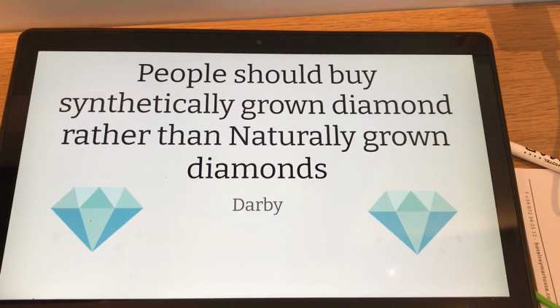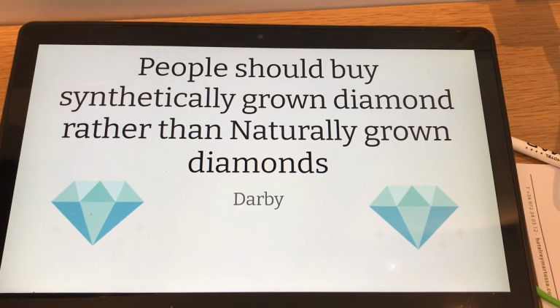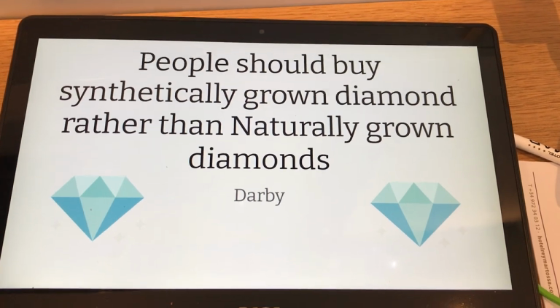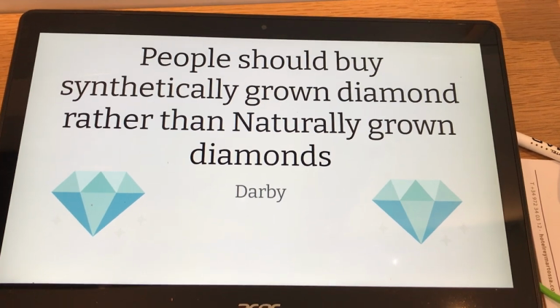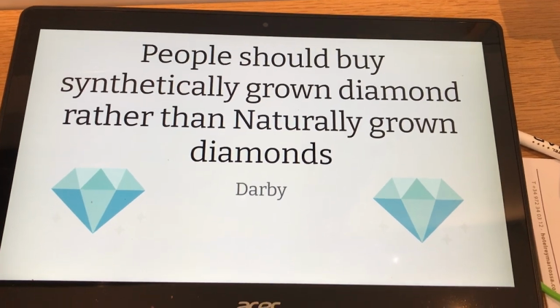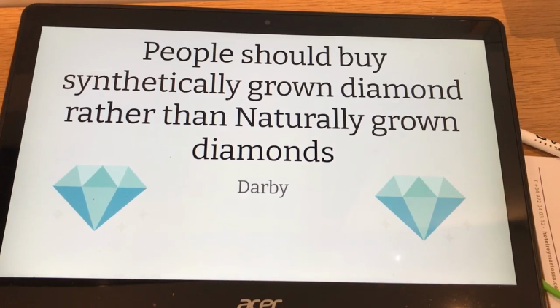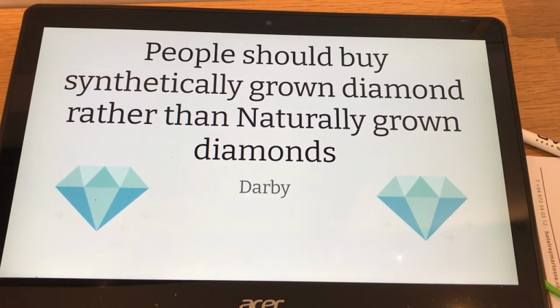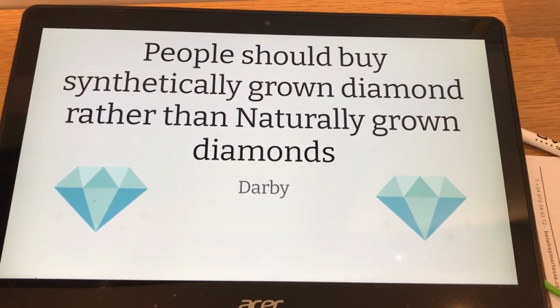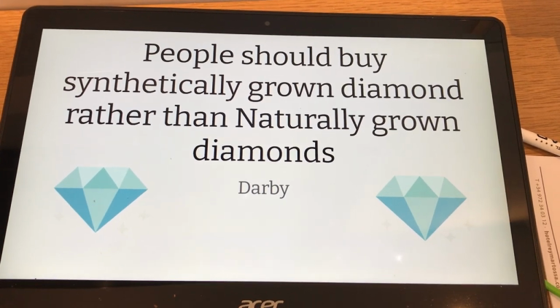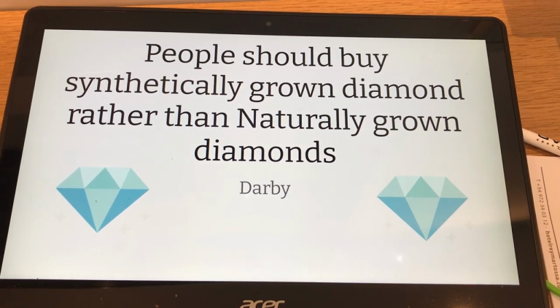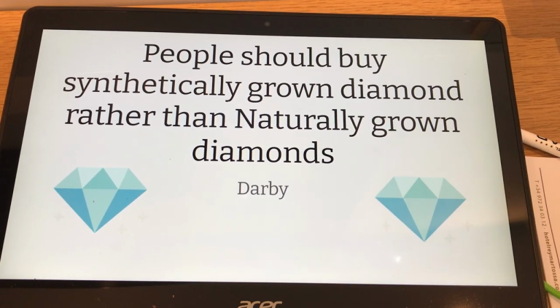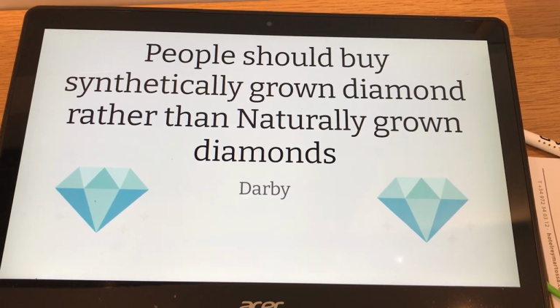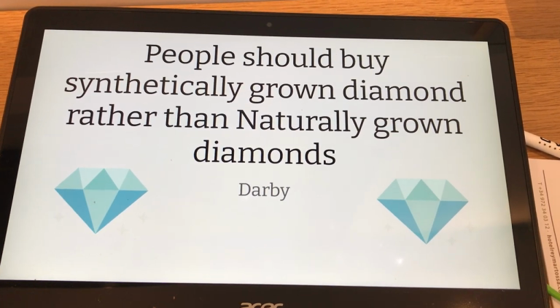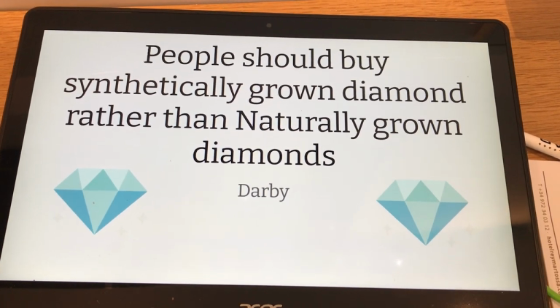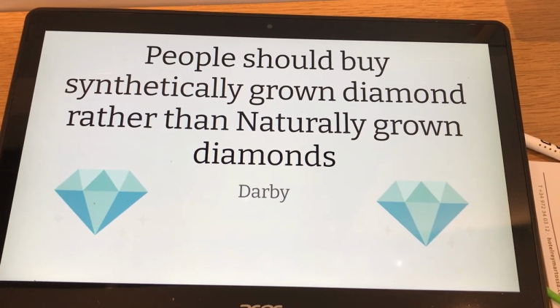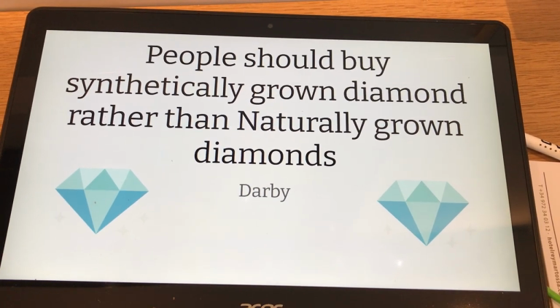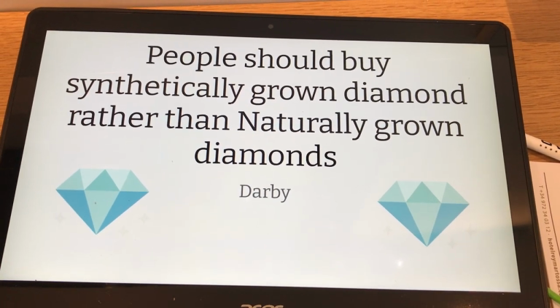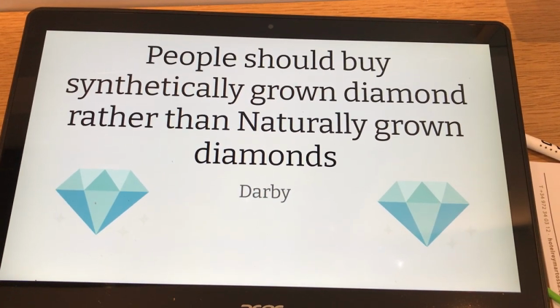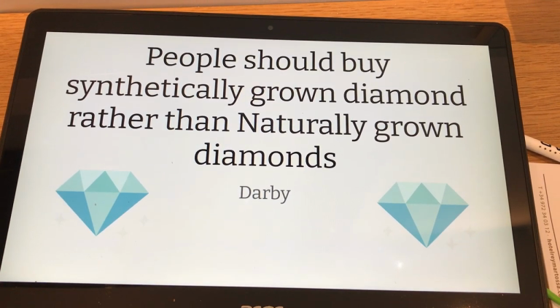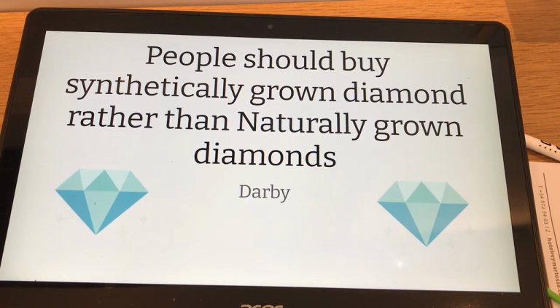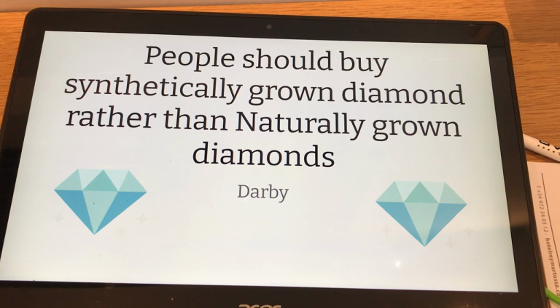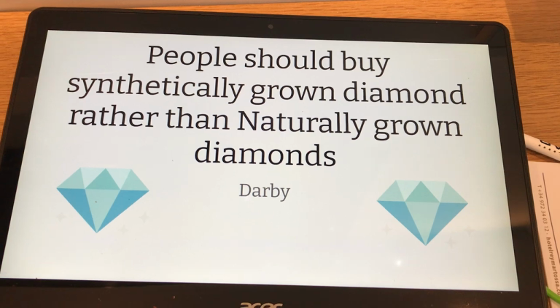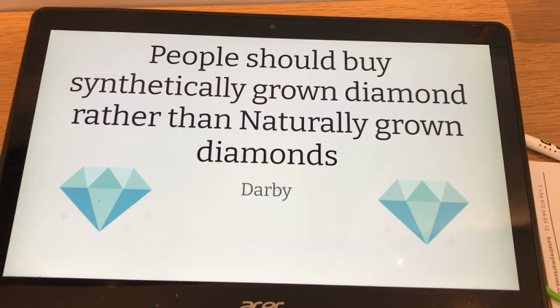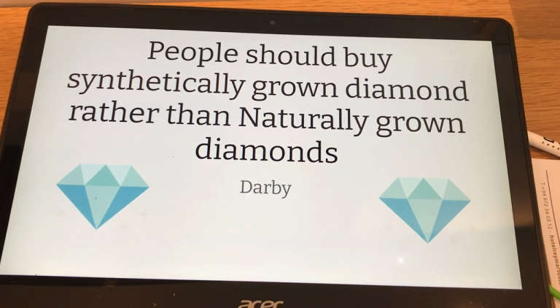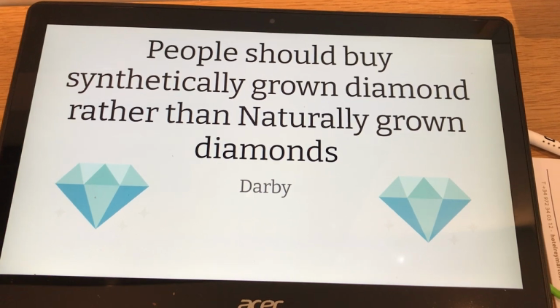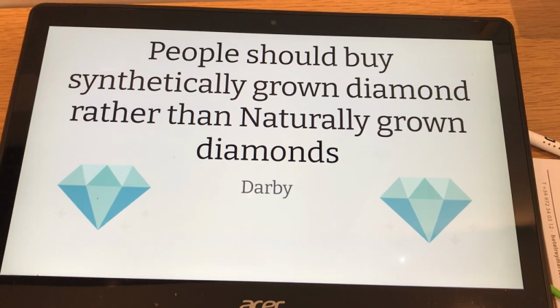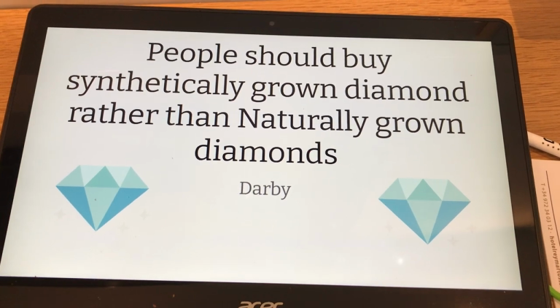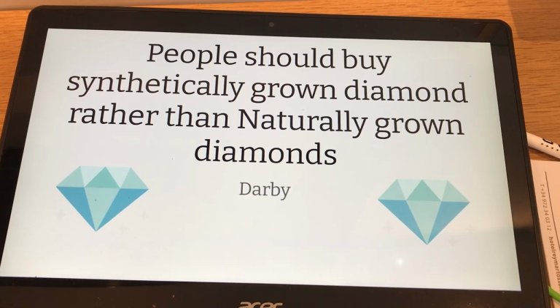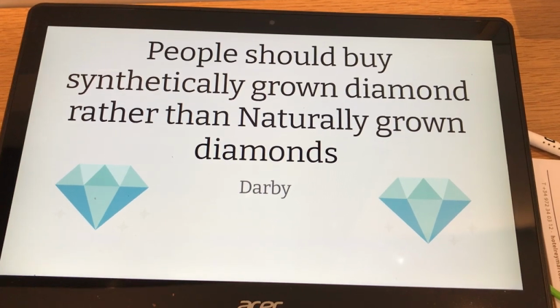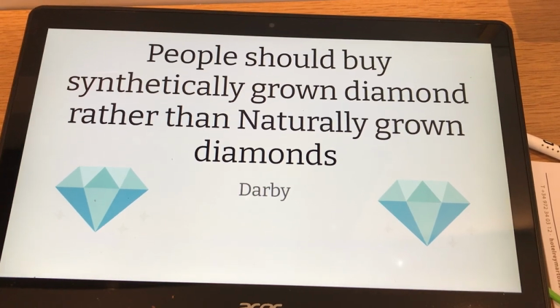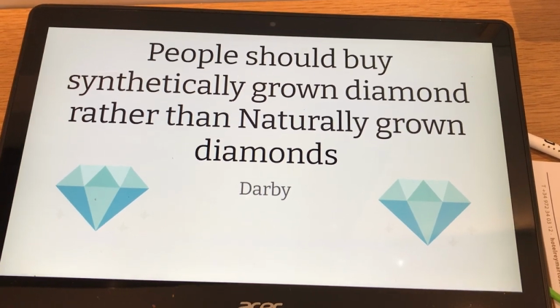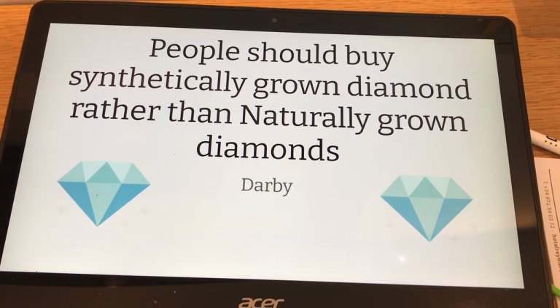This is my video on why people should buy synthetically grown diamonds rather than naturally grown diamonds.